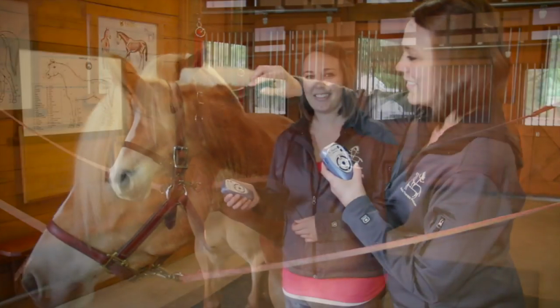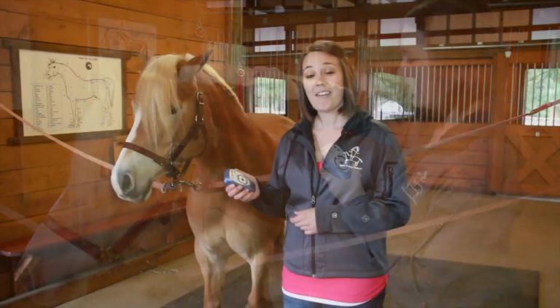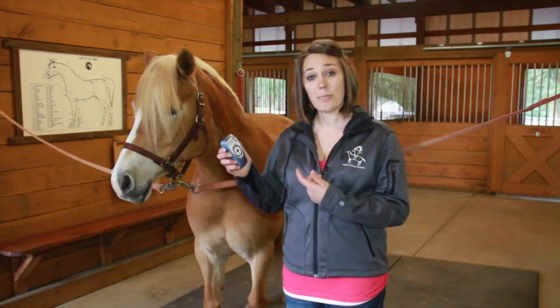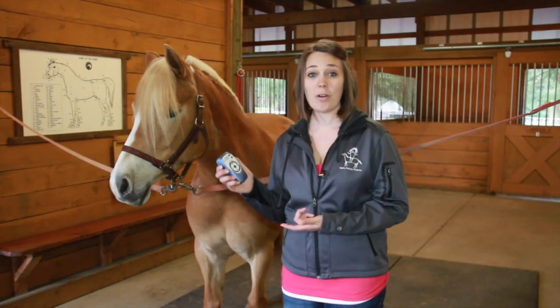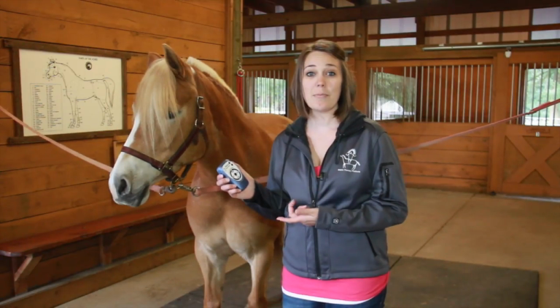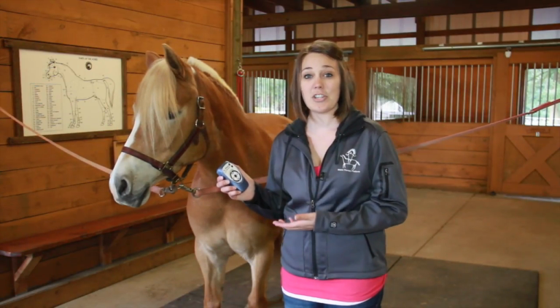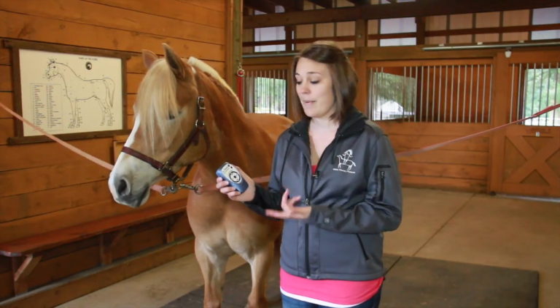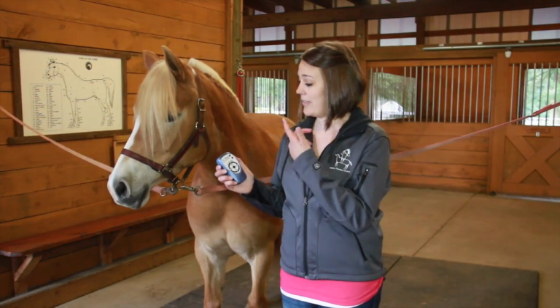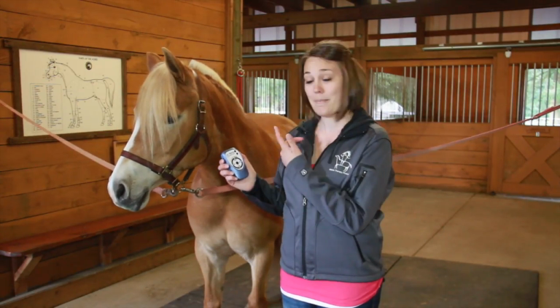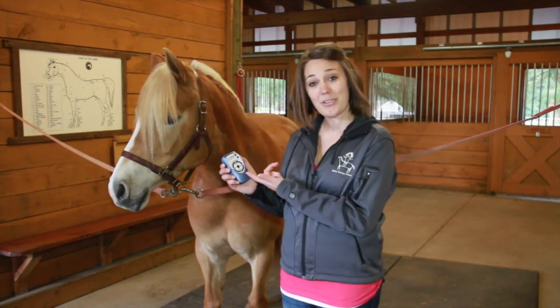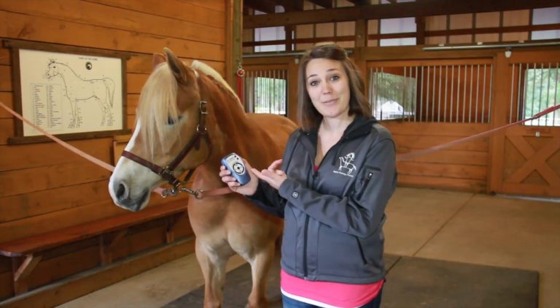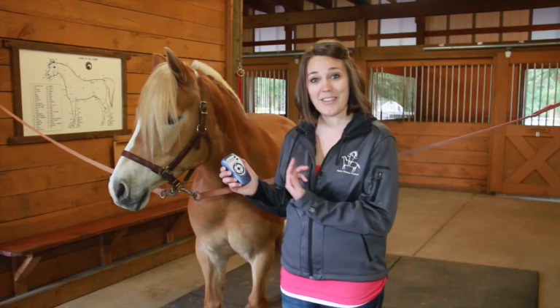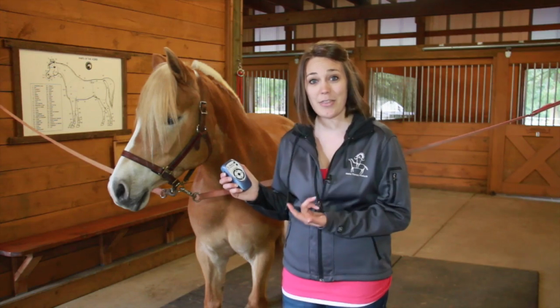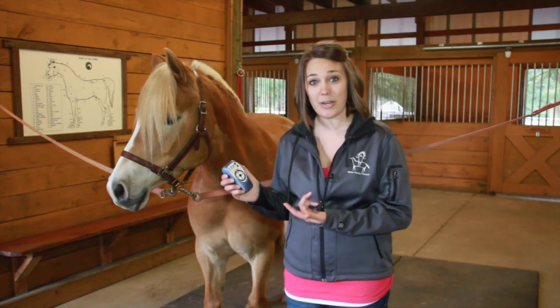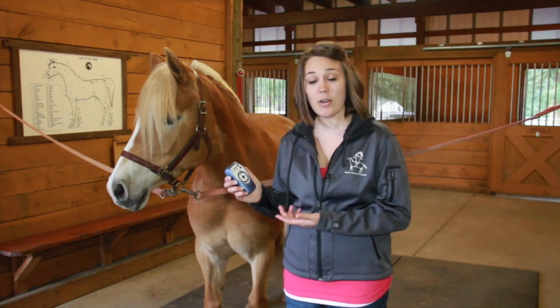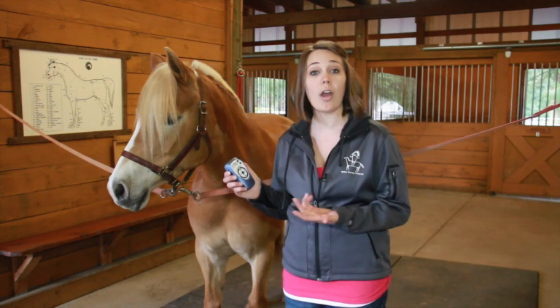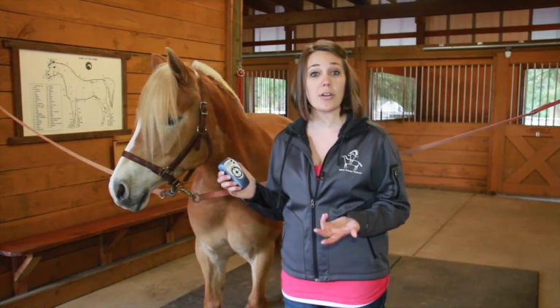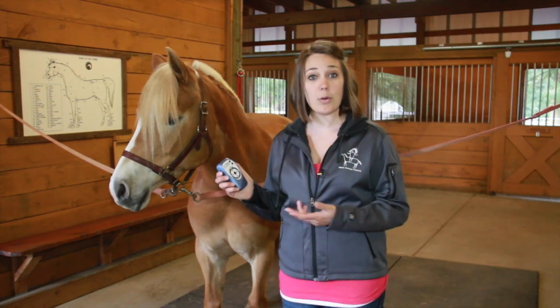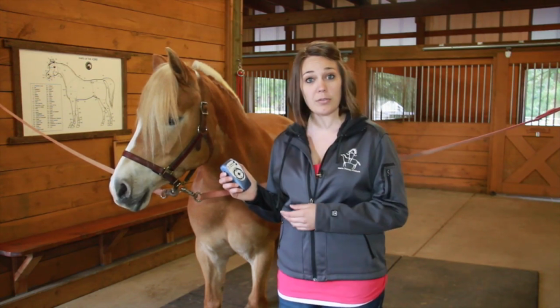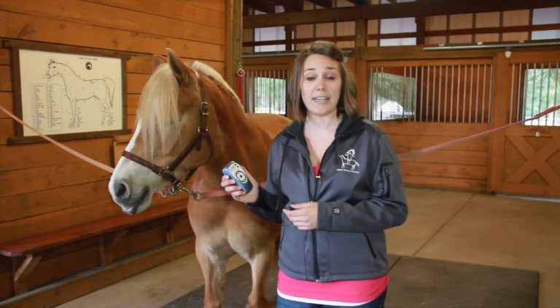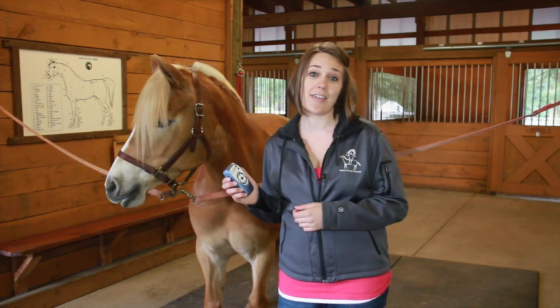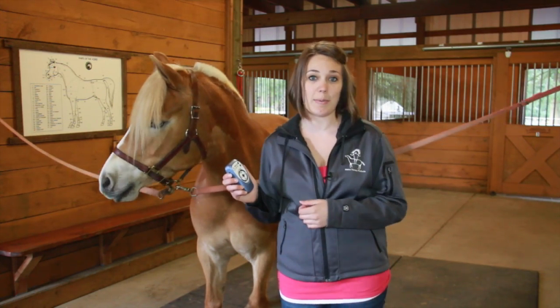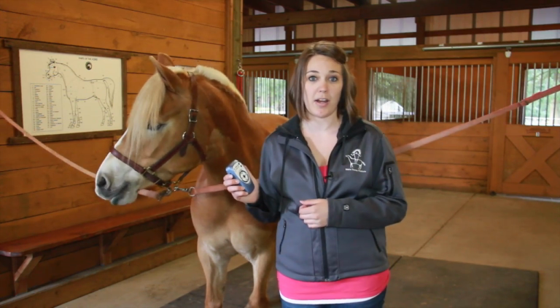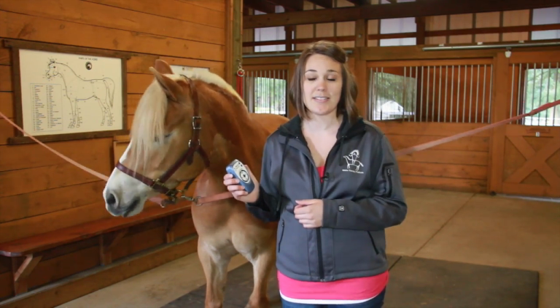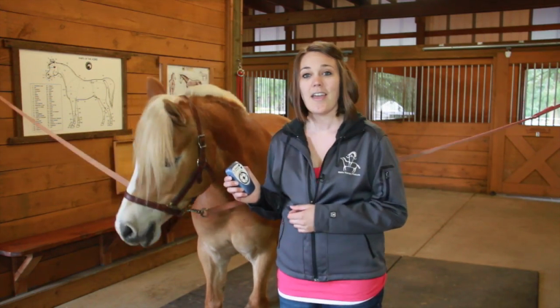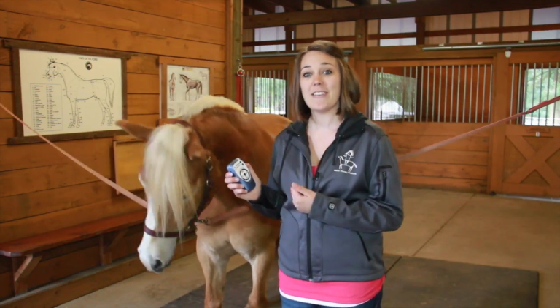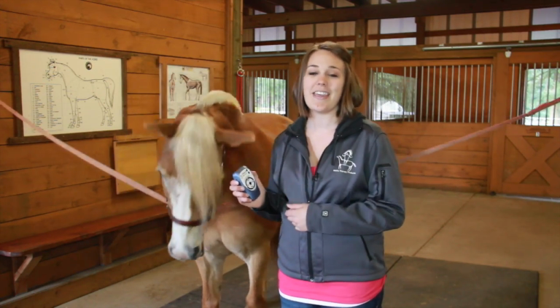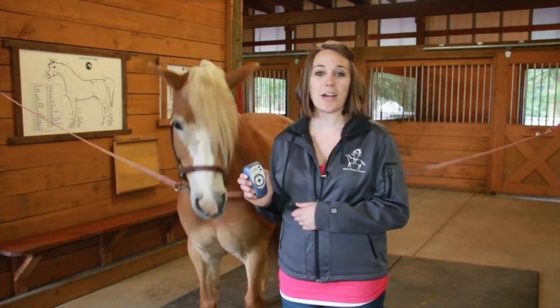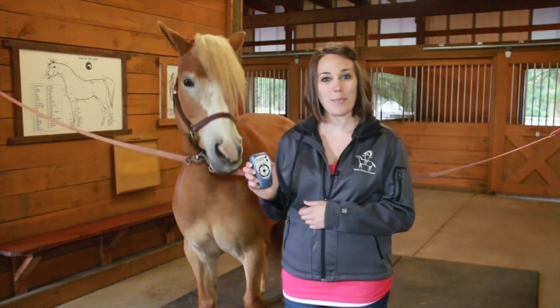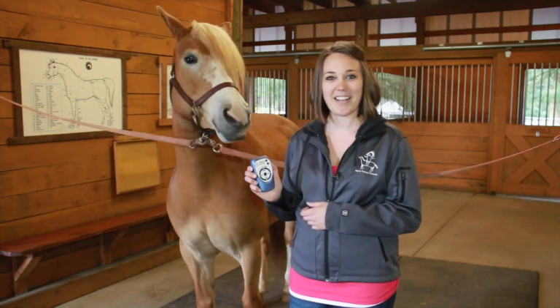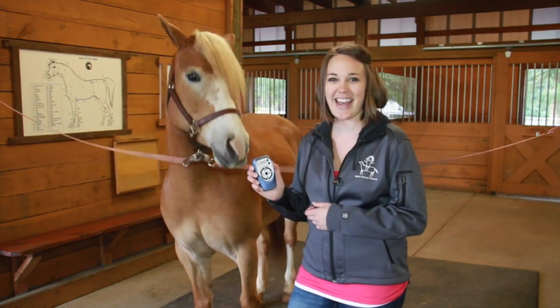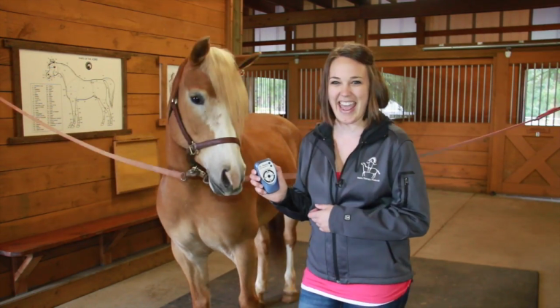For more information about the Matrix BestVet 3 or other equine-related therapy products, visit therapyproducts.net.